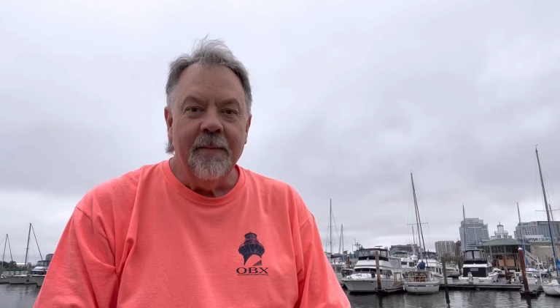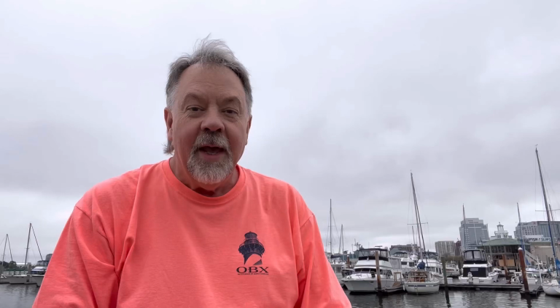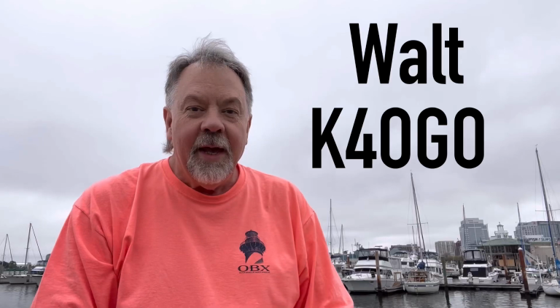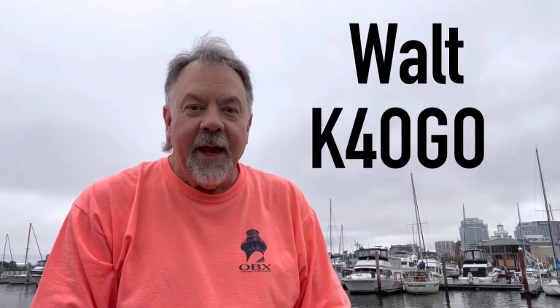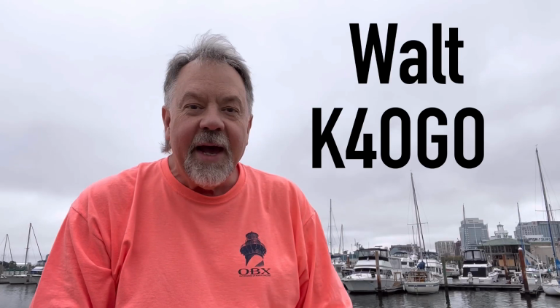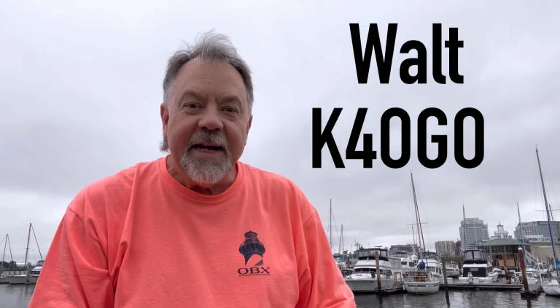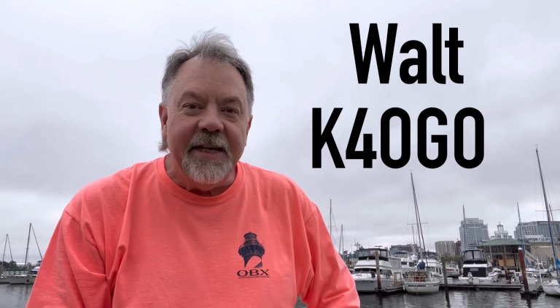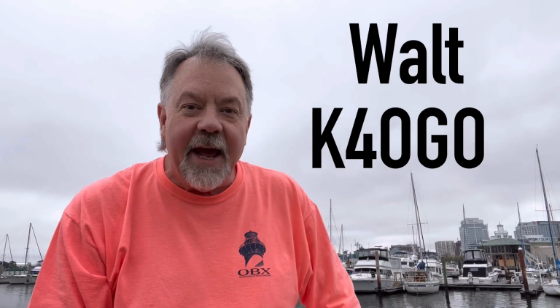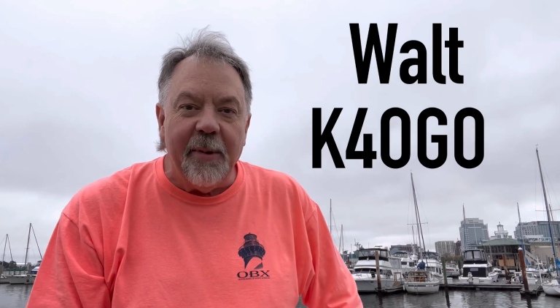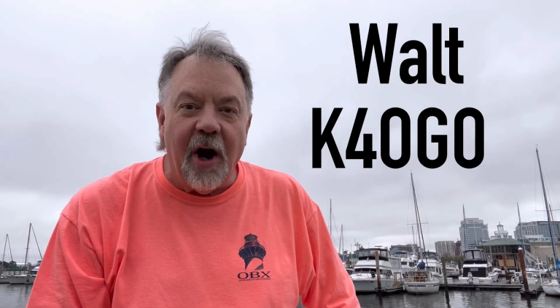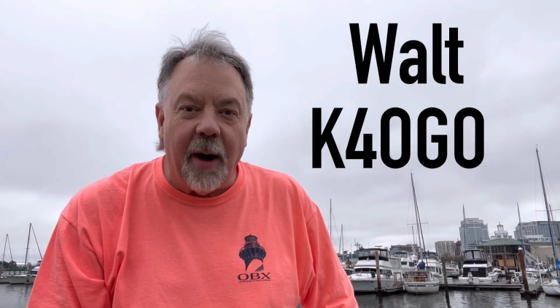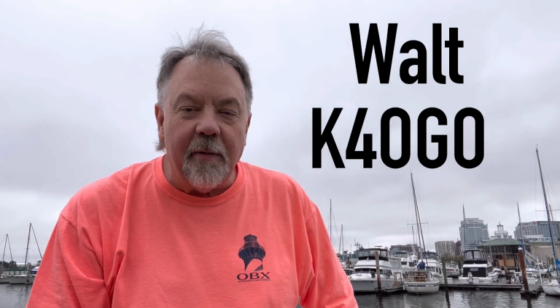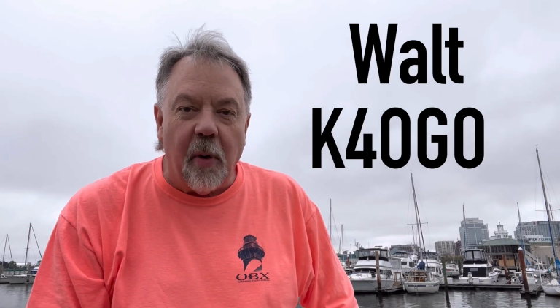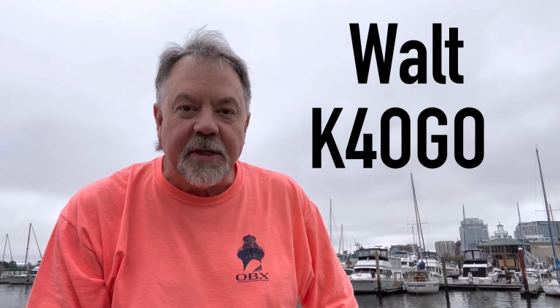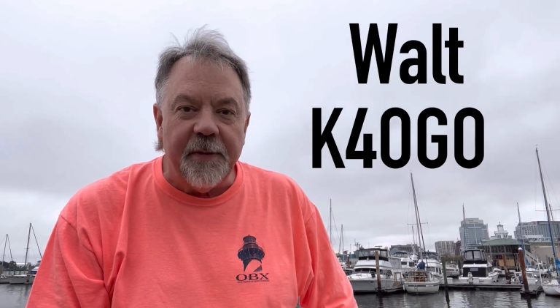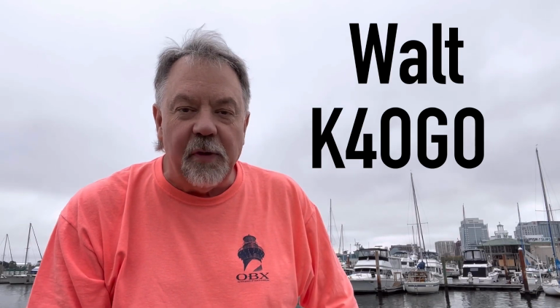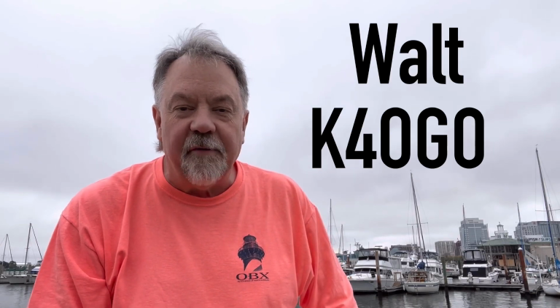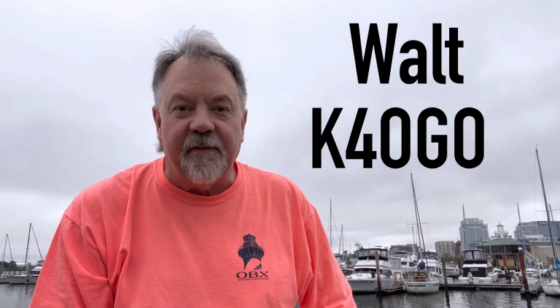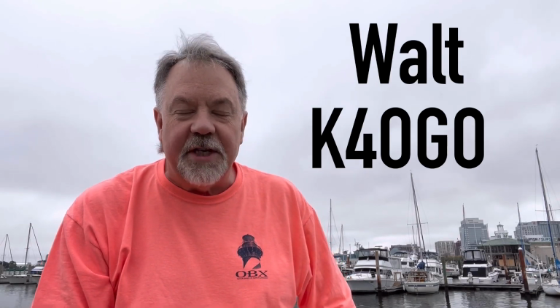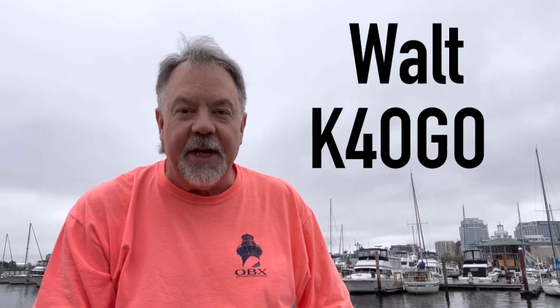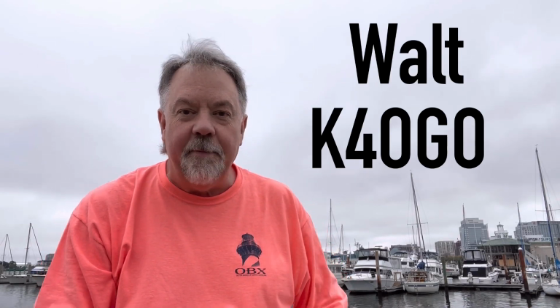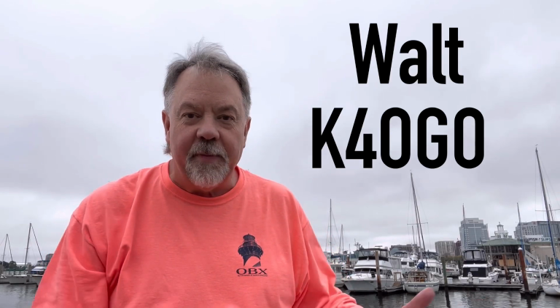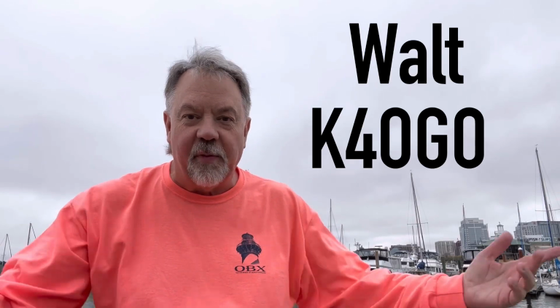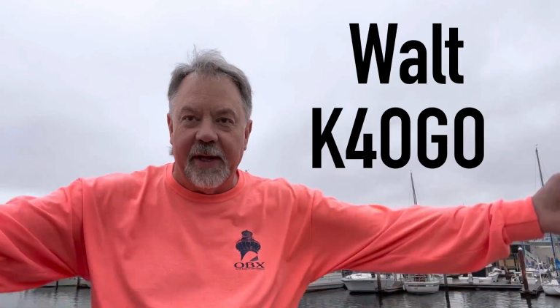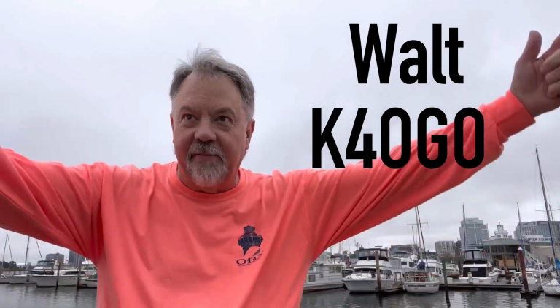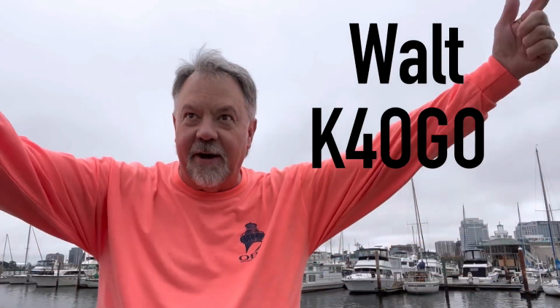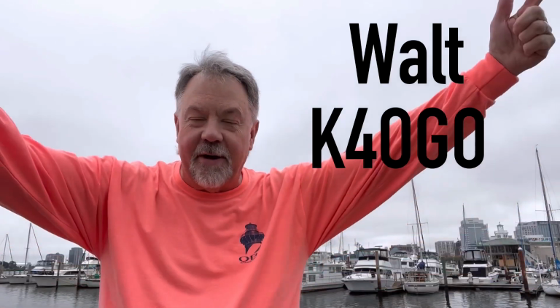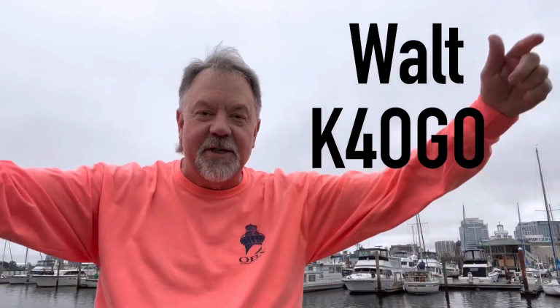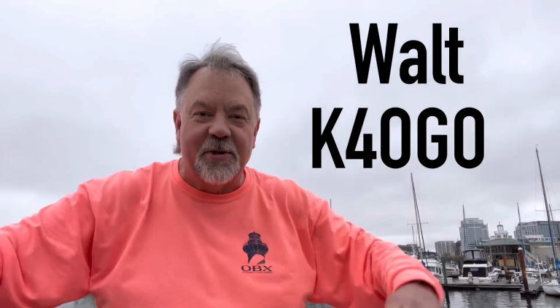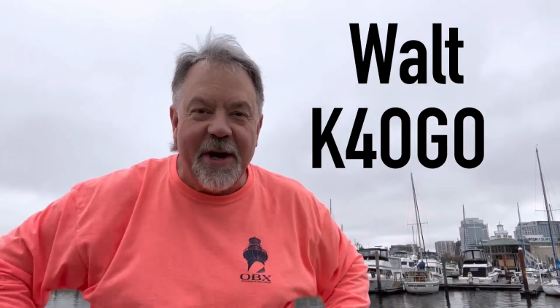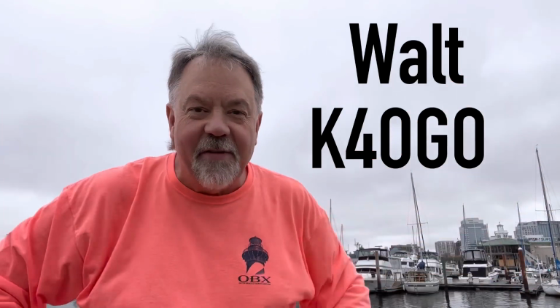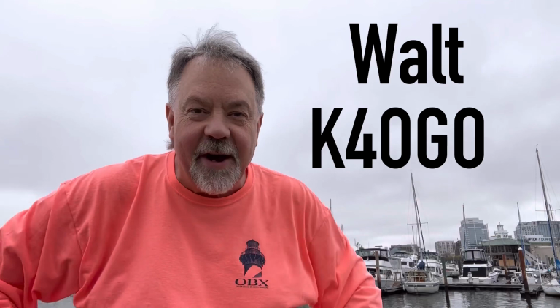Hey guys, today I'm in the harbor of Portsmouth, Norfolk, Virginia. That's where I live, right across the street over there.